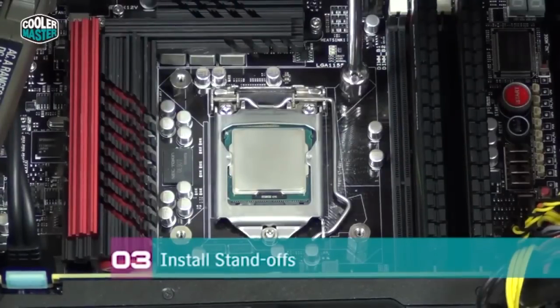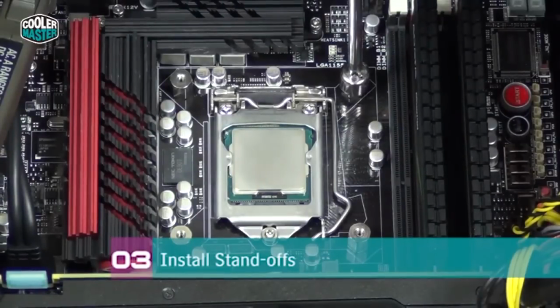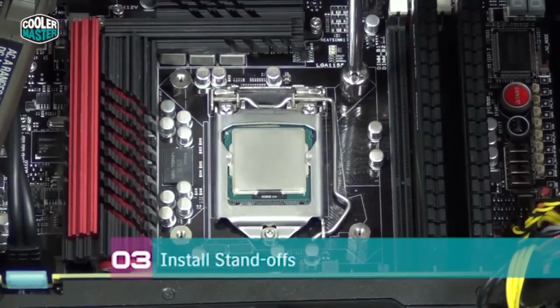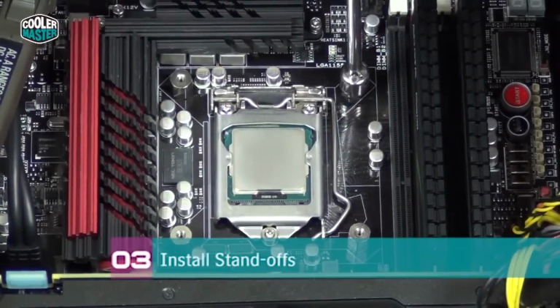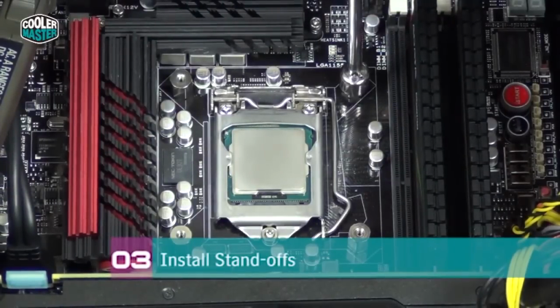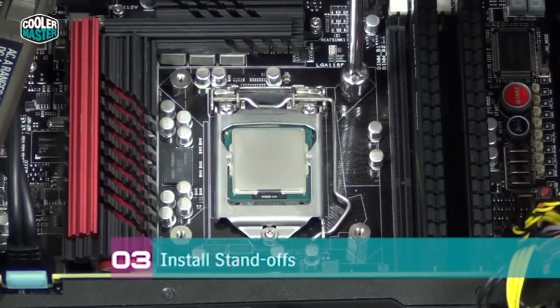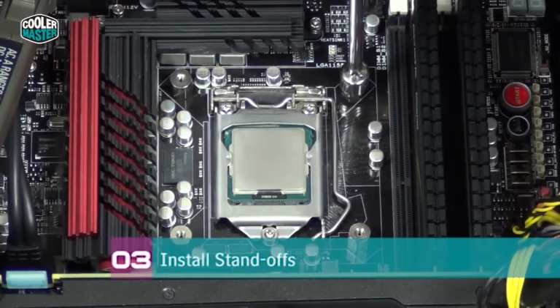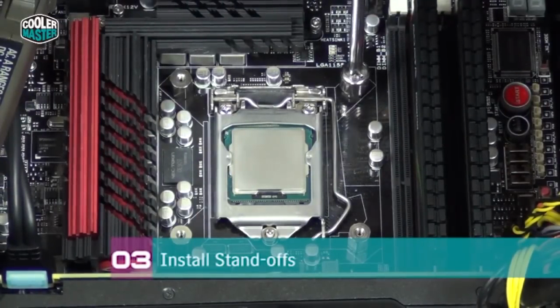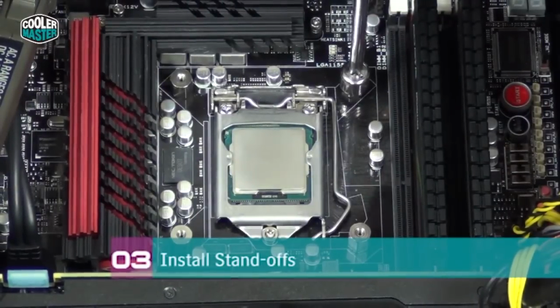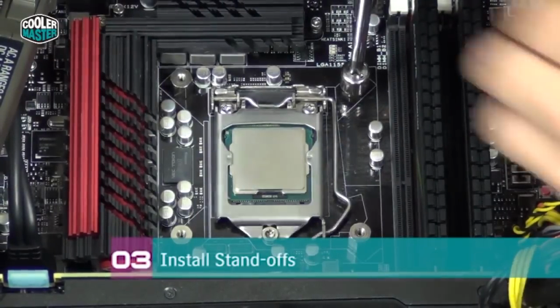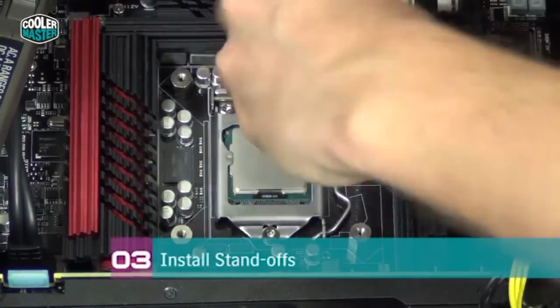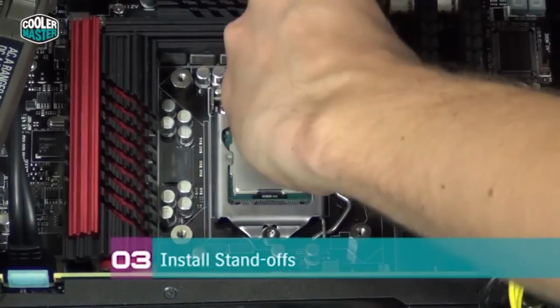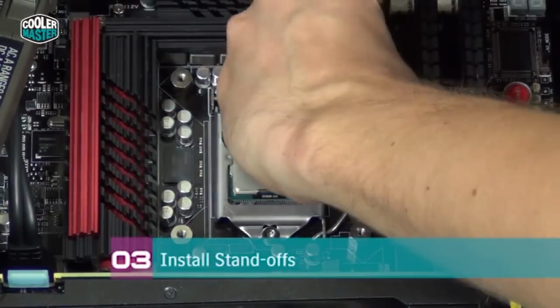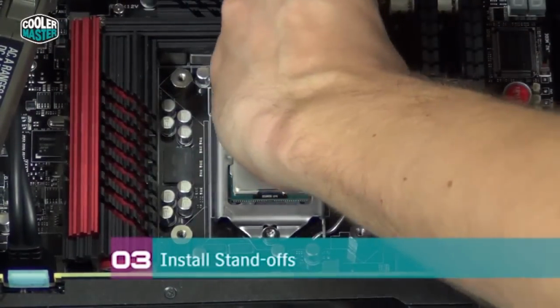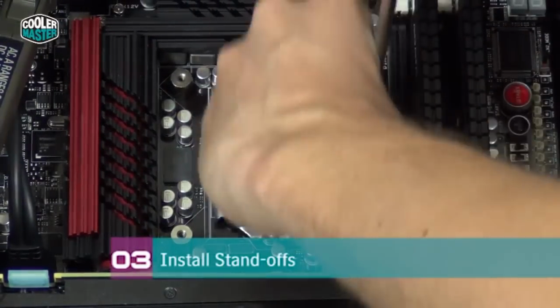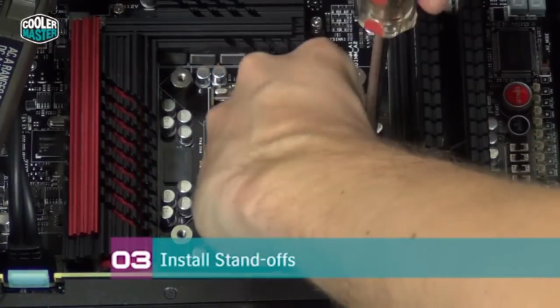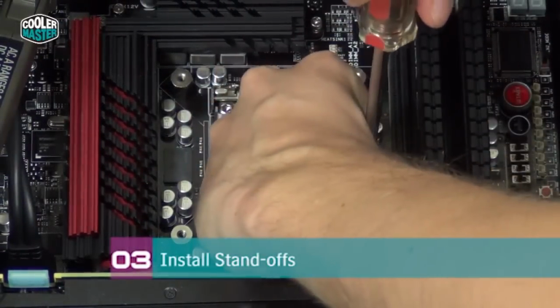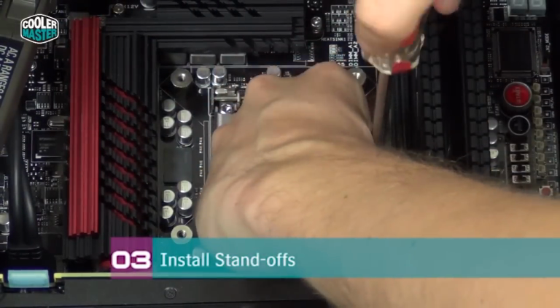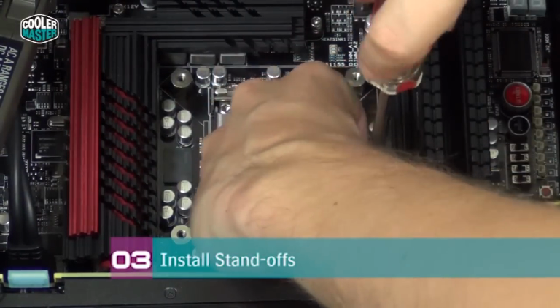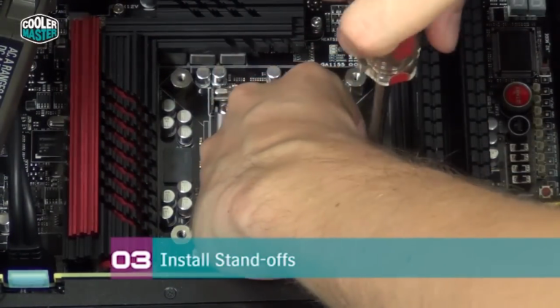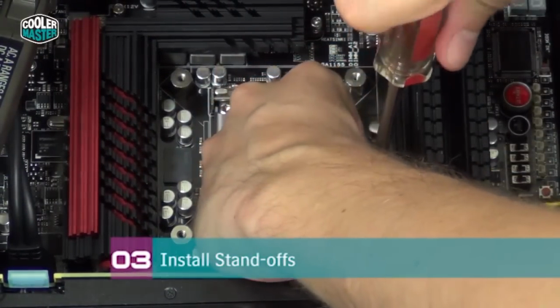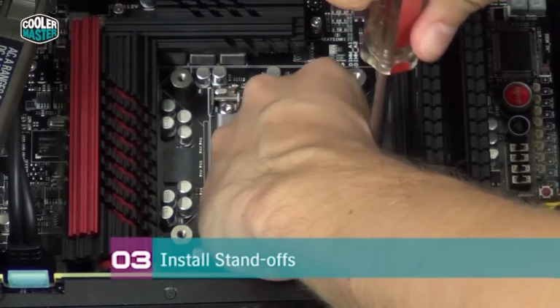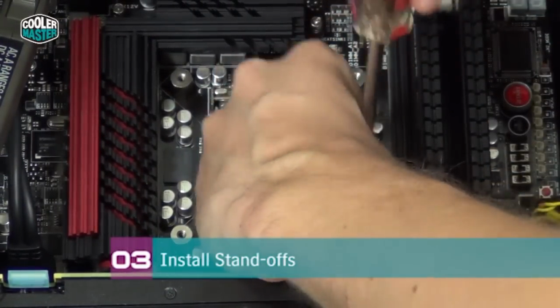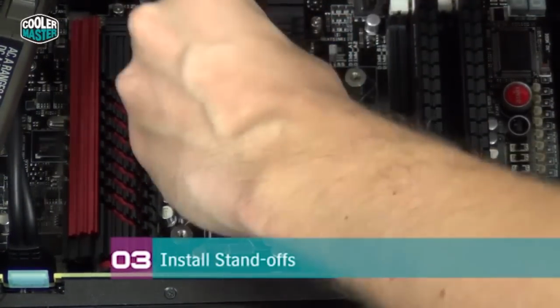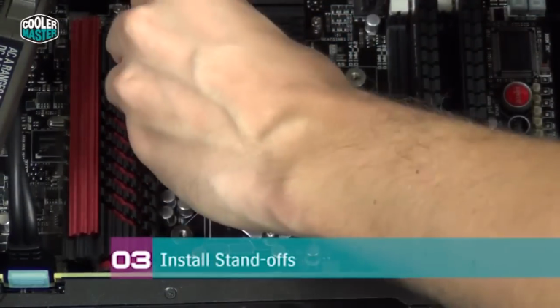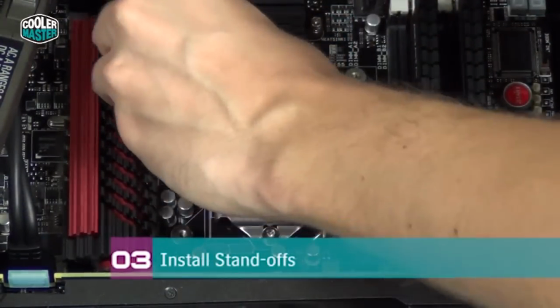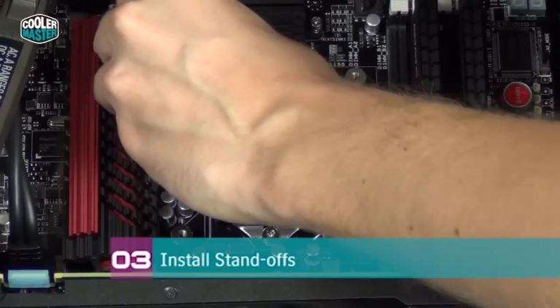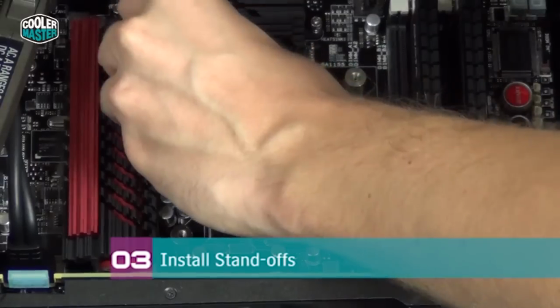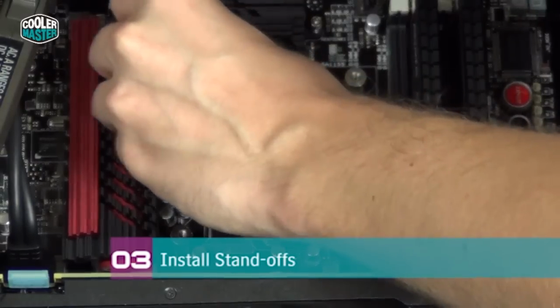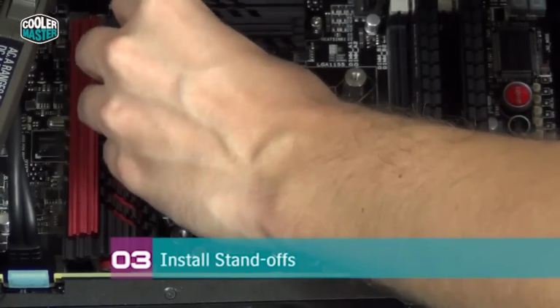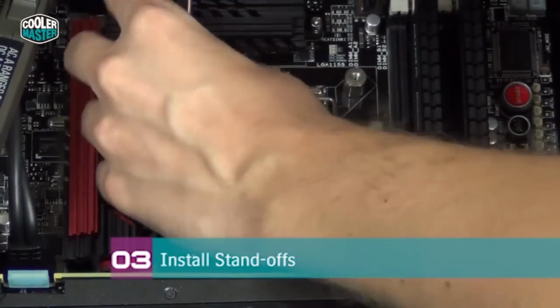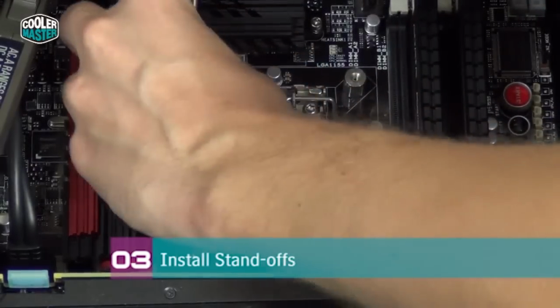After all the standoffs are in place, make sure that they're tight and secure so the water block doesn't come off while the system is running.